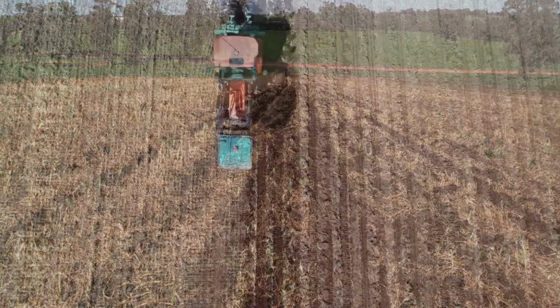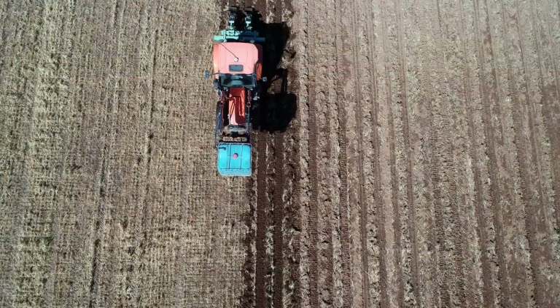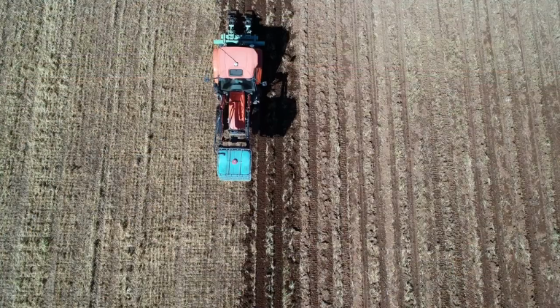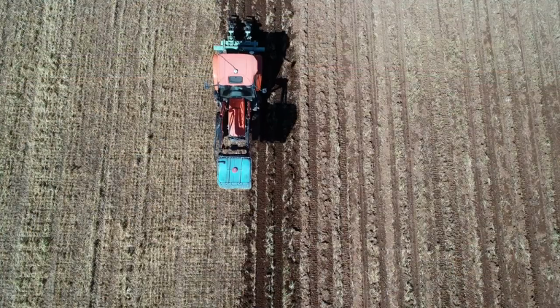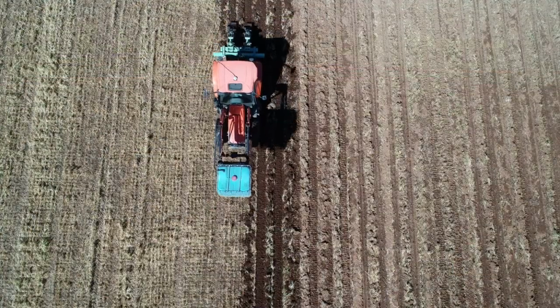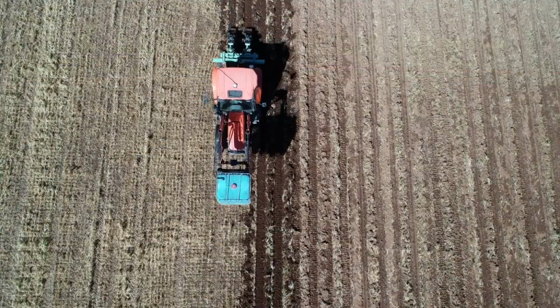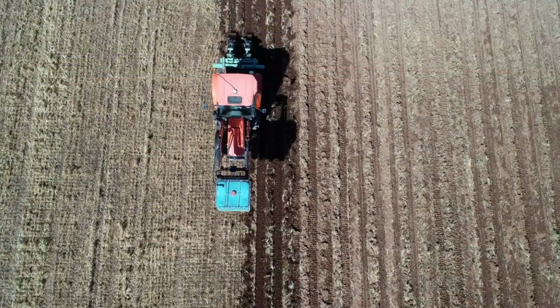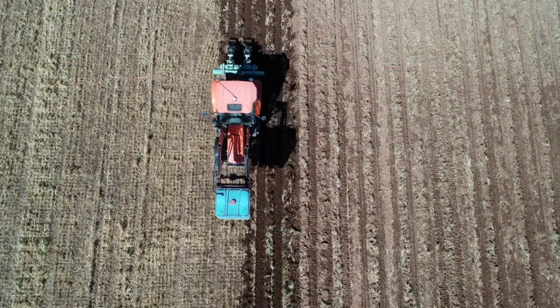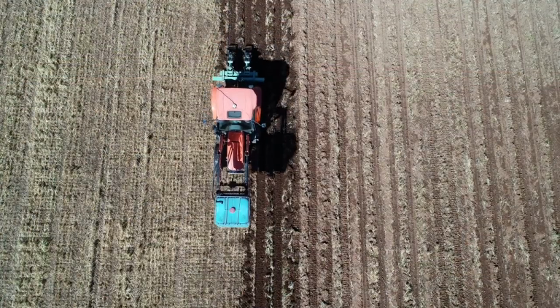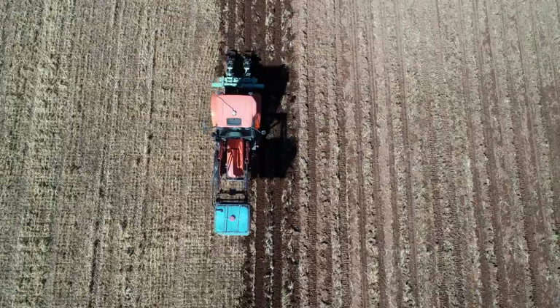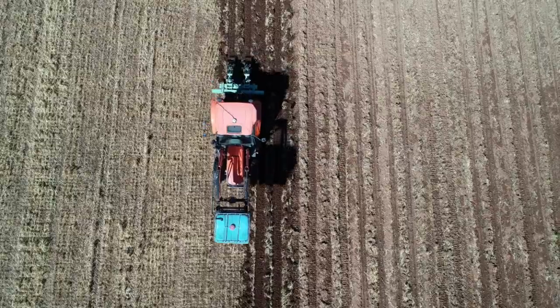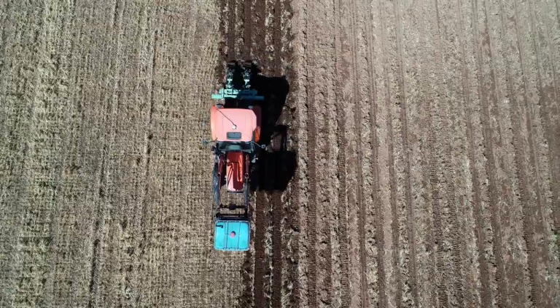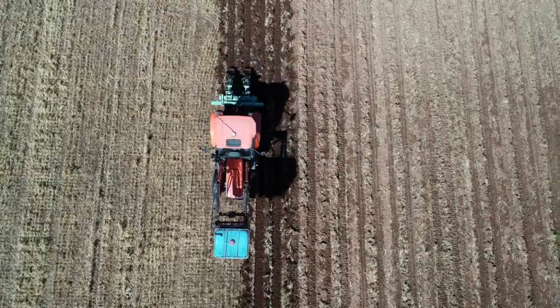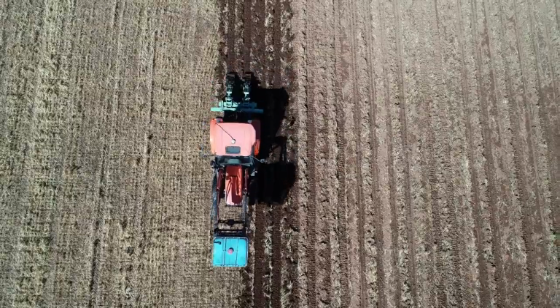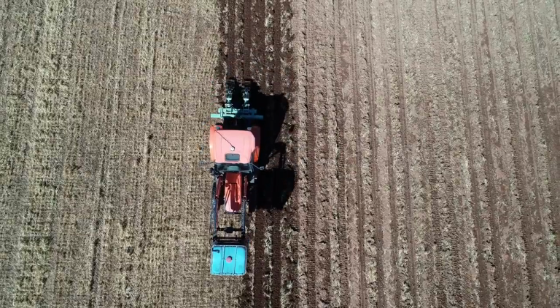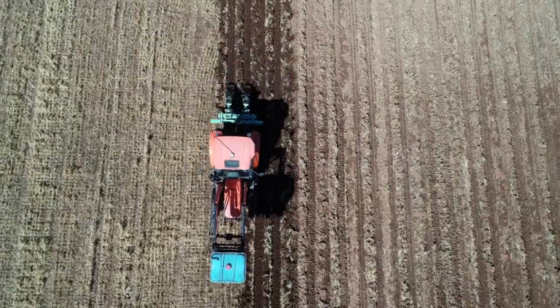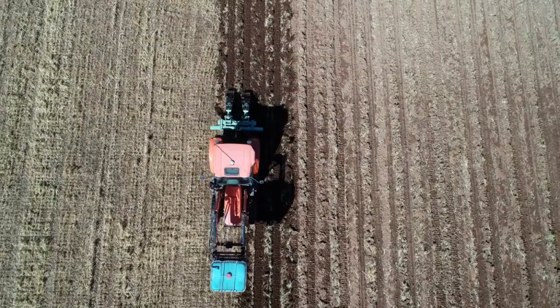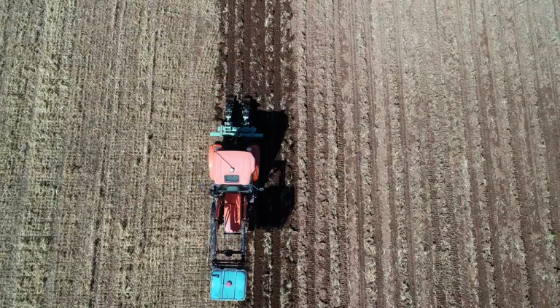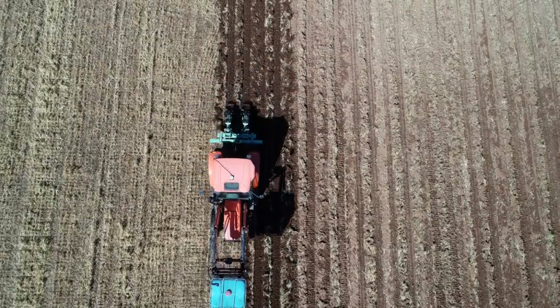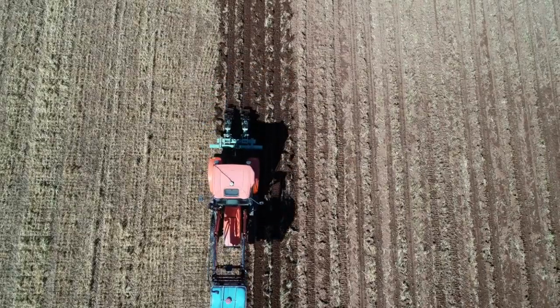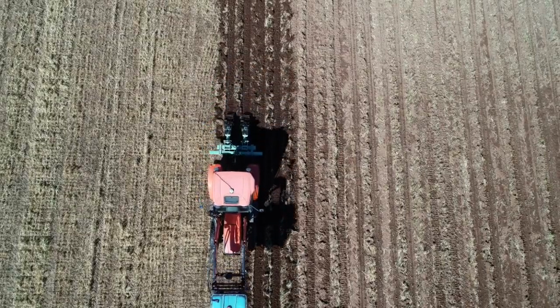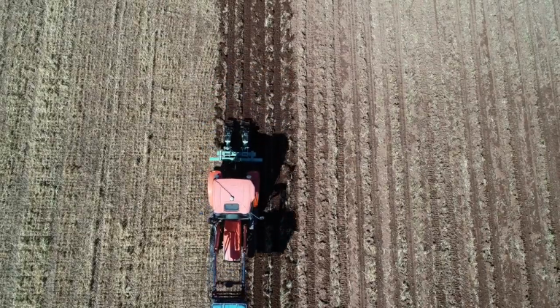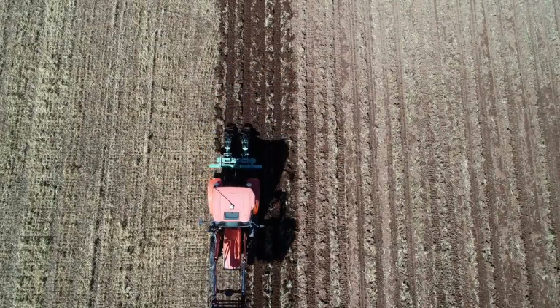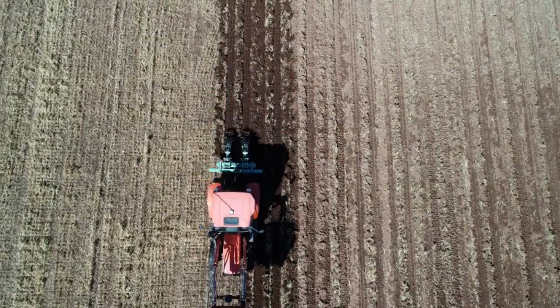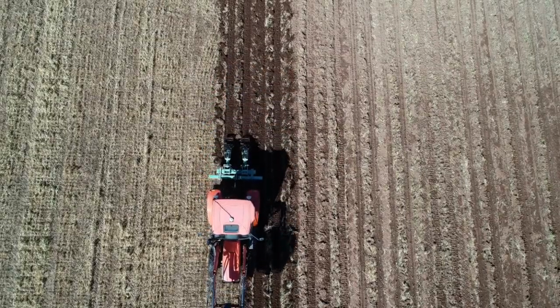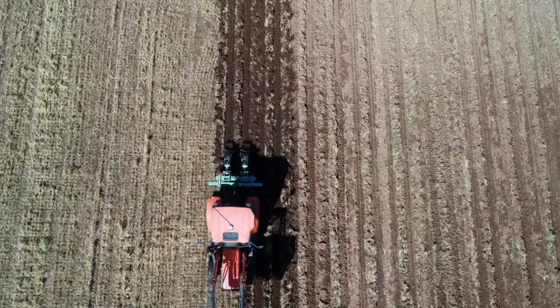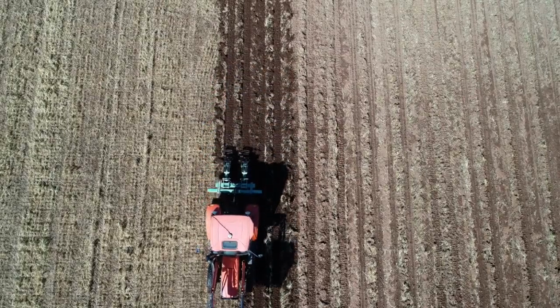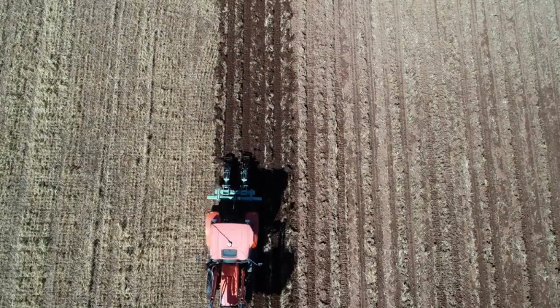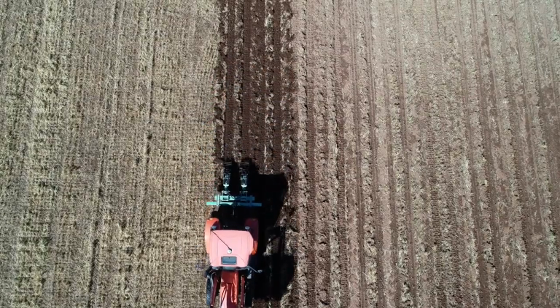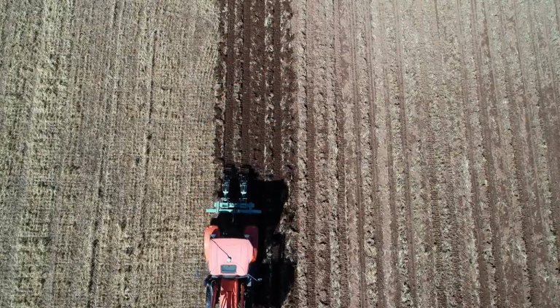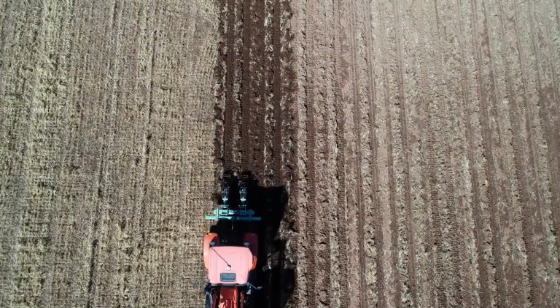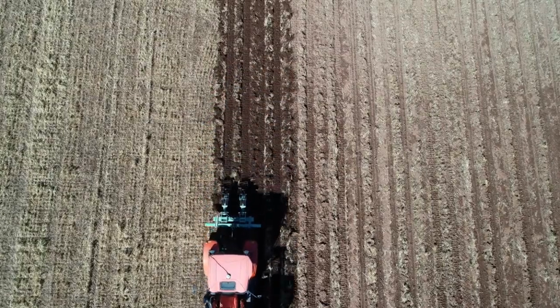Water retention is also improved — having that mulch layer on top of the ground means obviously less evaporation and better water infiltration.